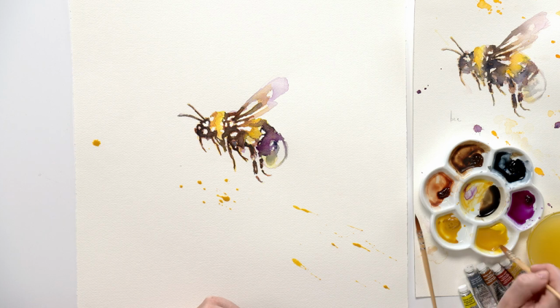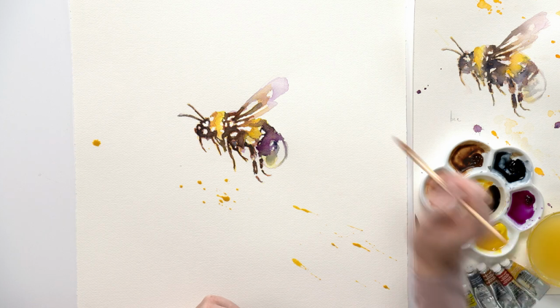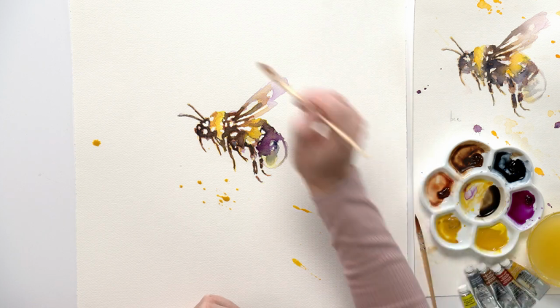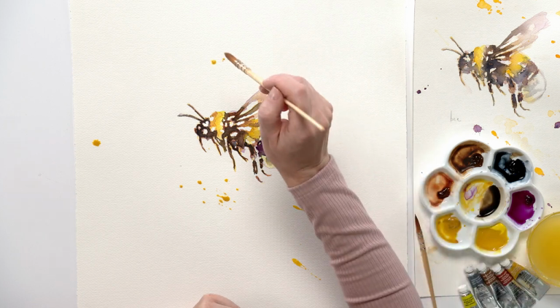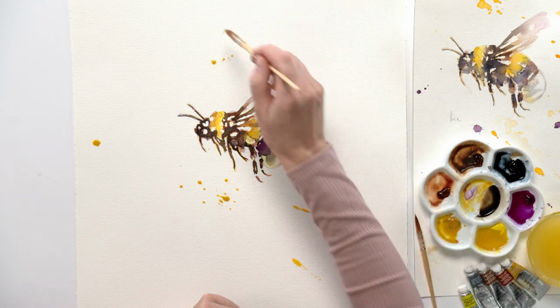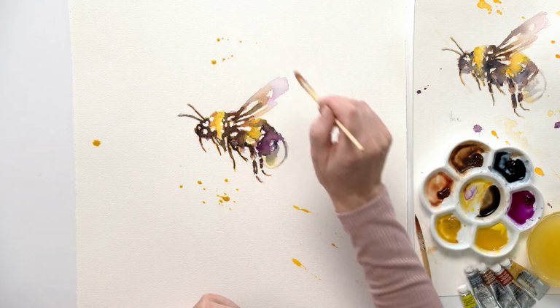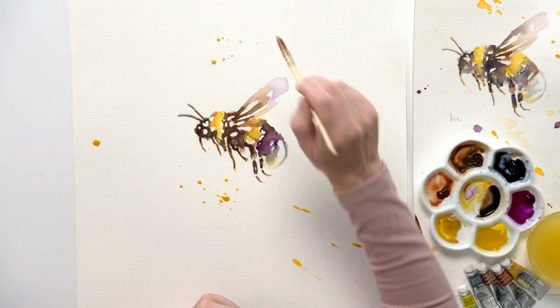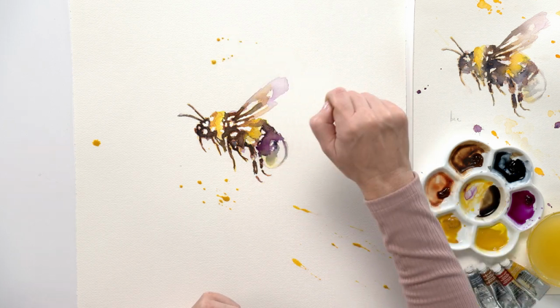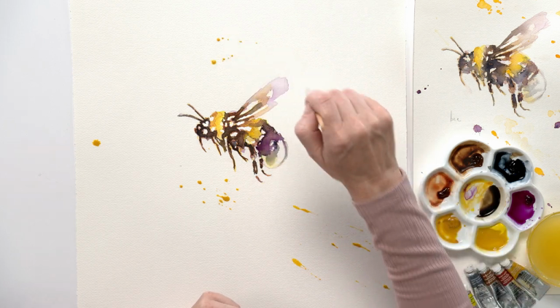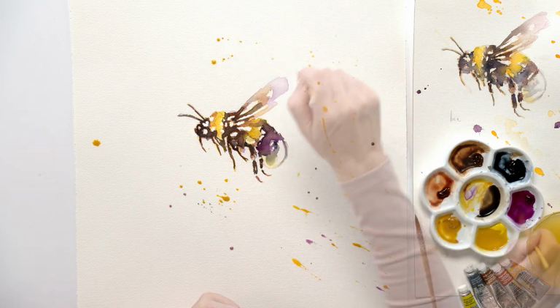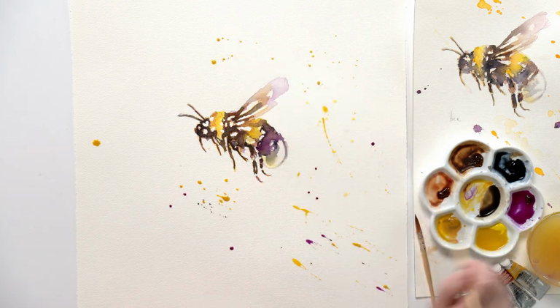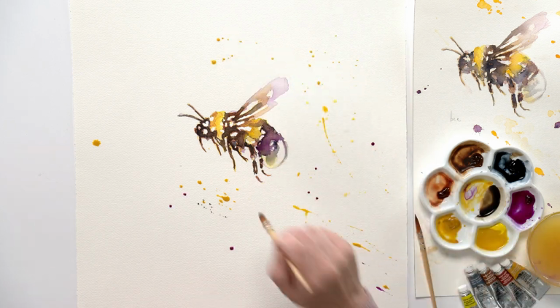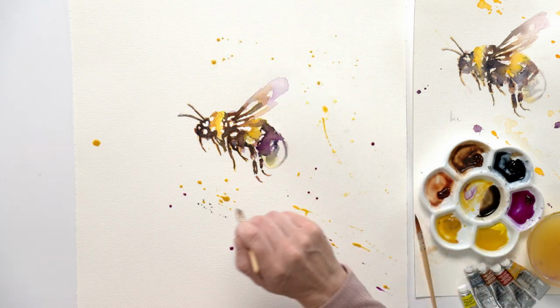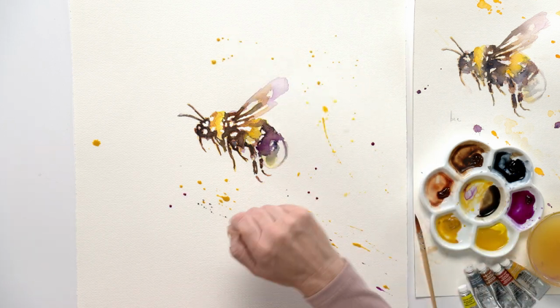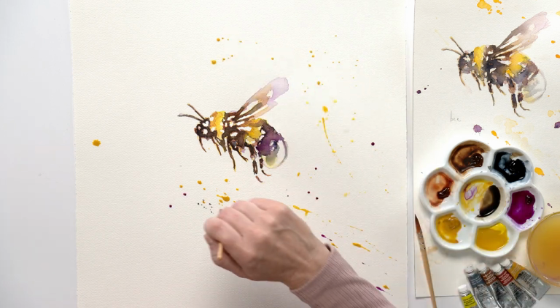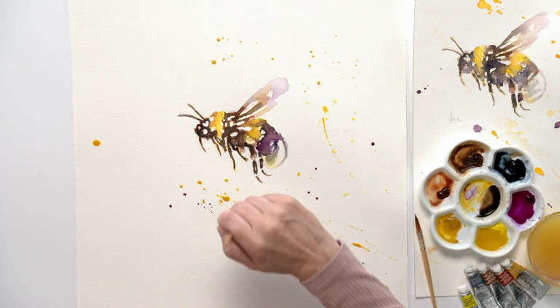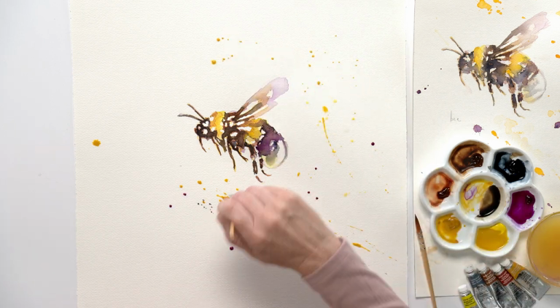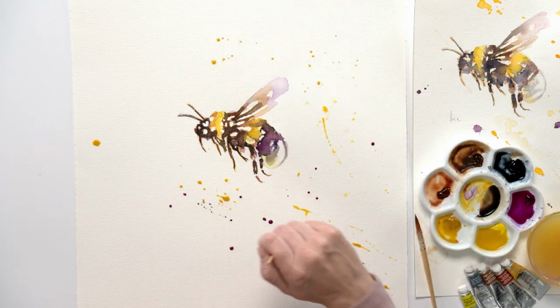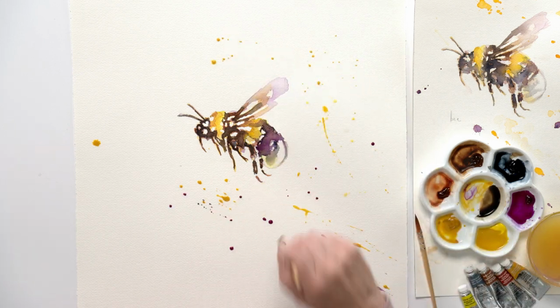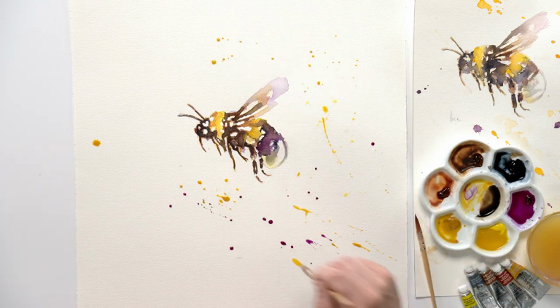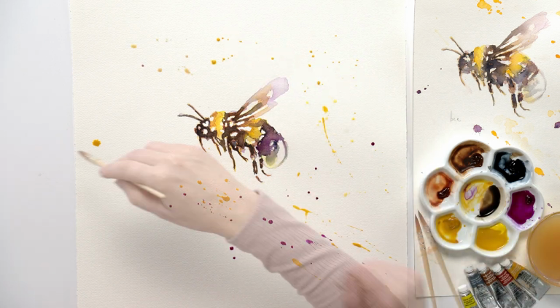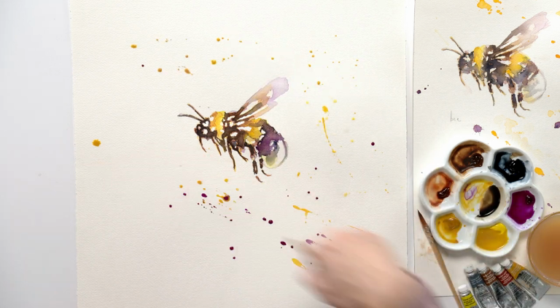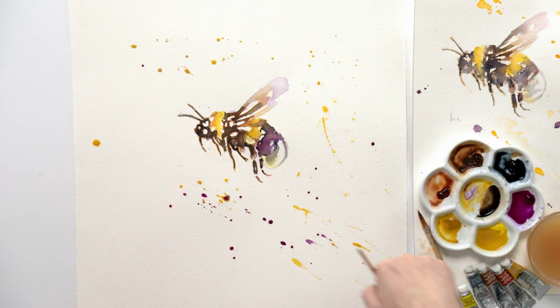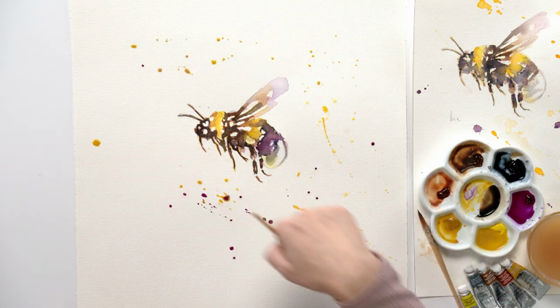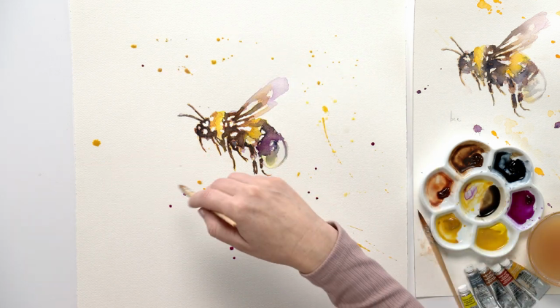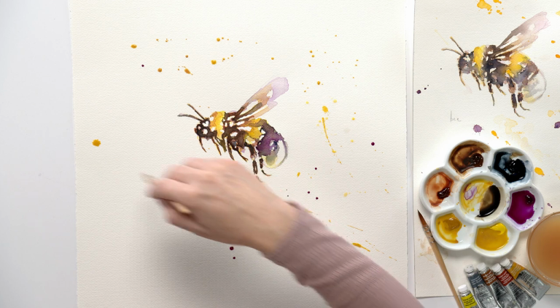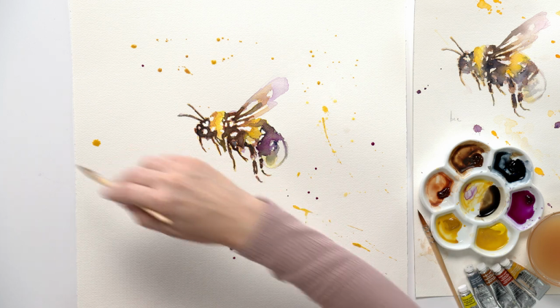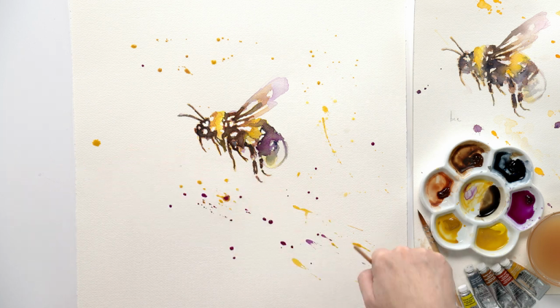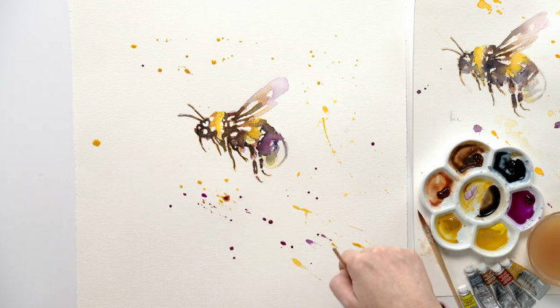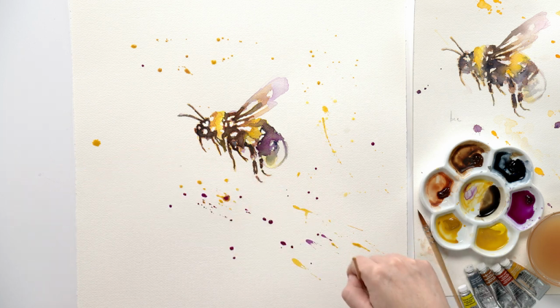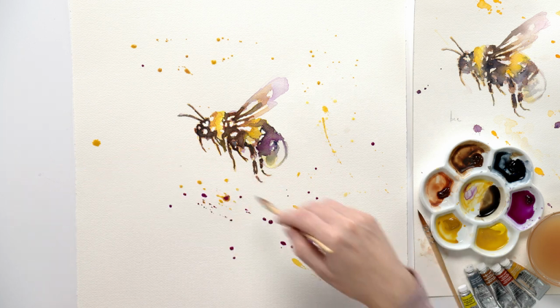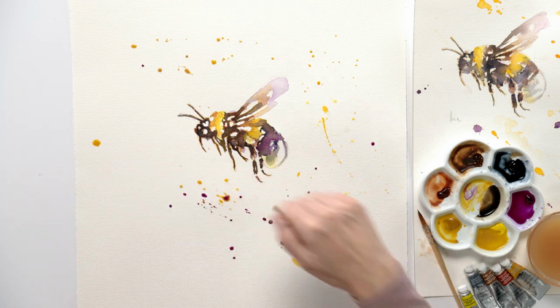I added some fun paint splatters to create a feeling of movement around the bee and give the impression that it's flying through the air.